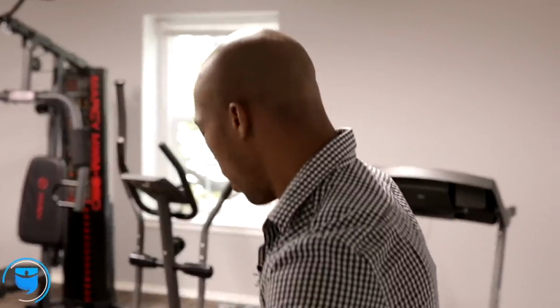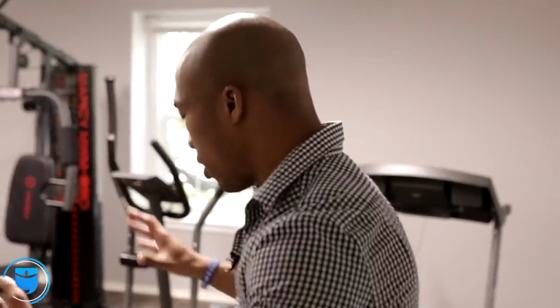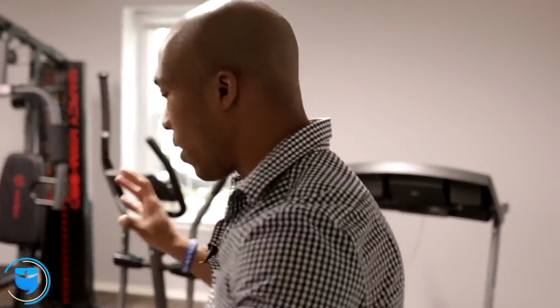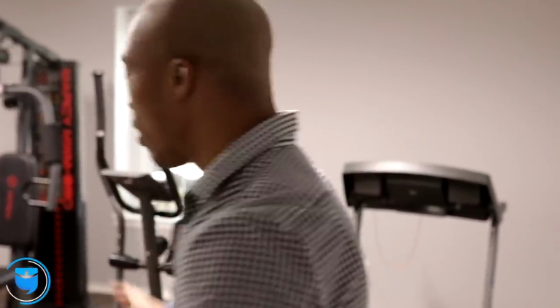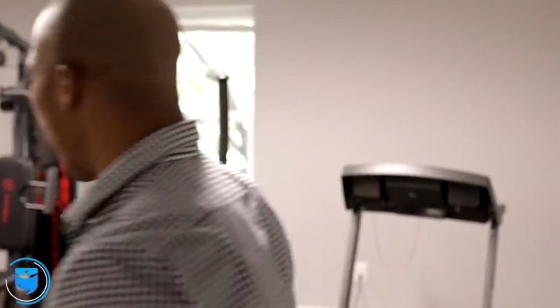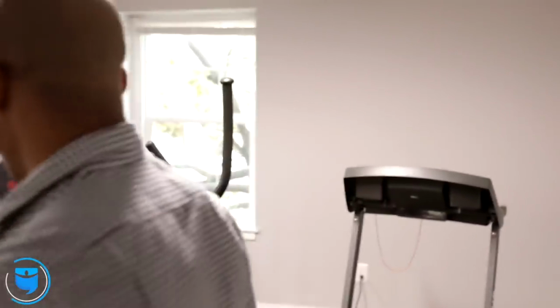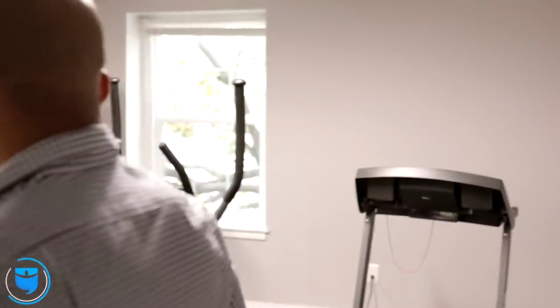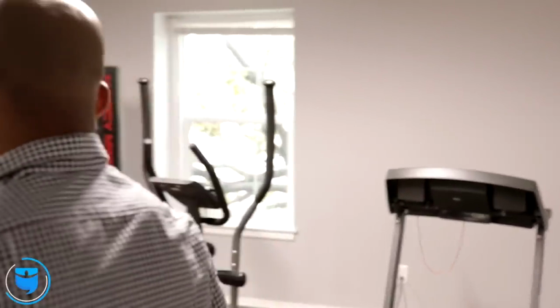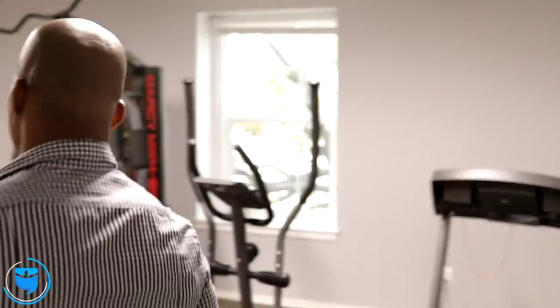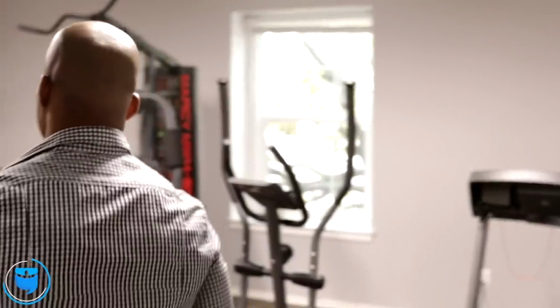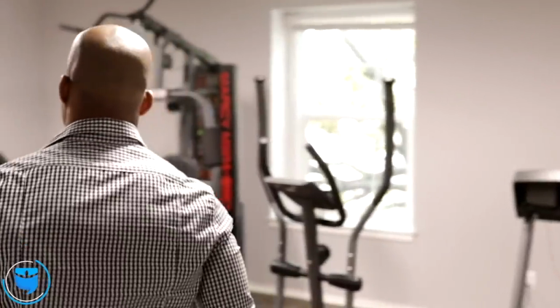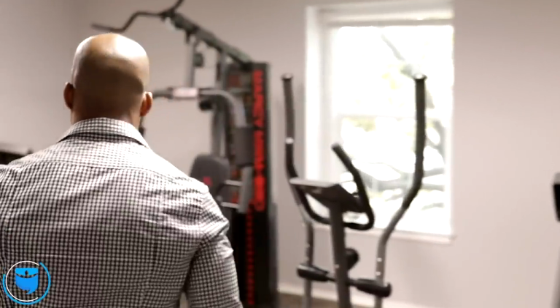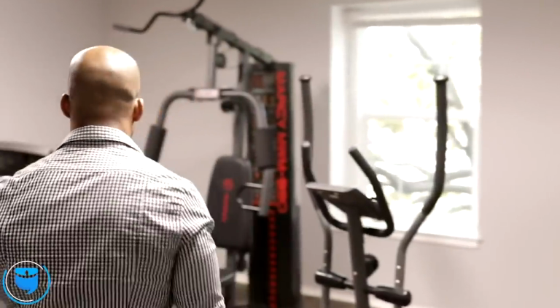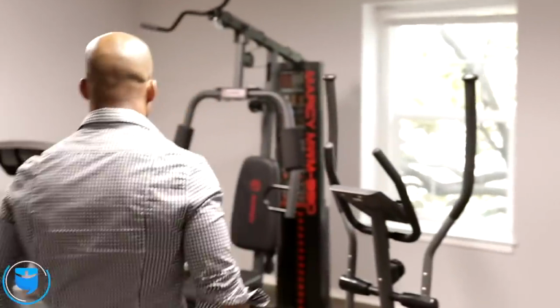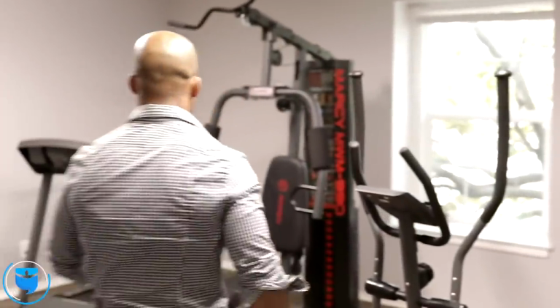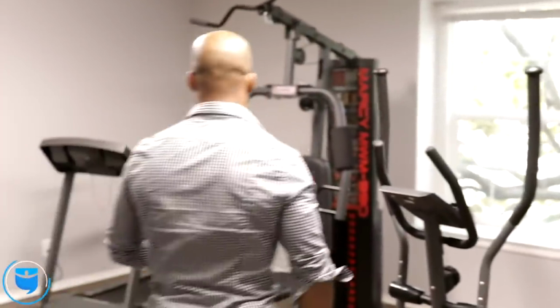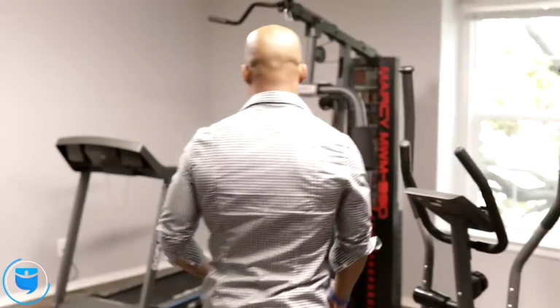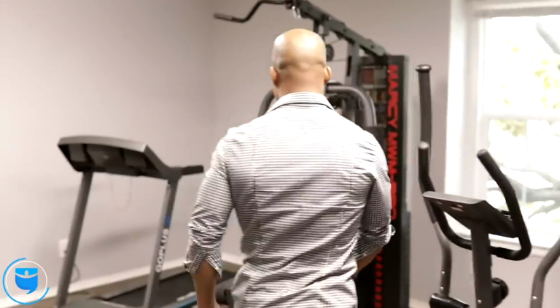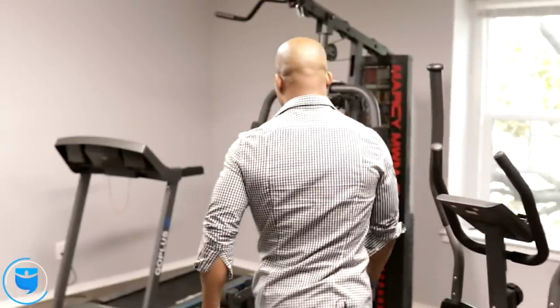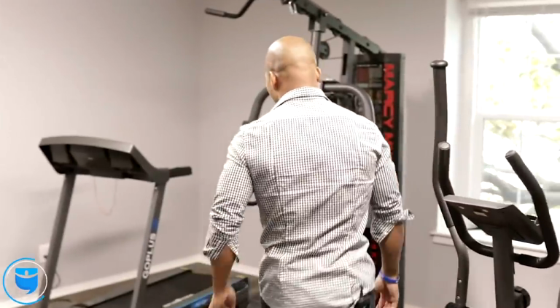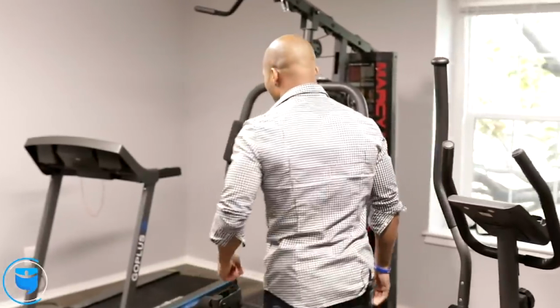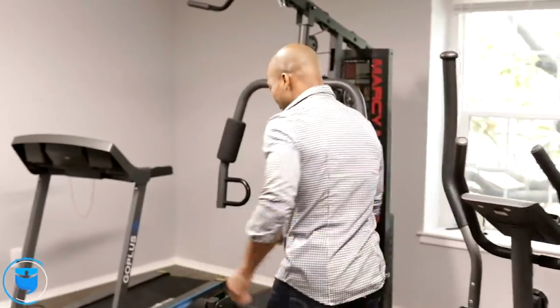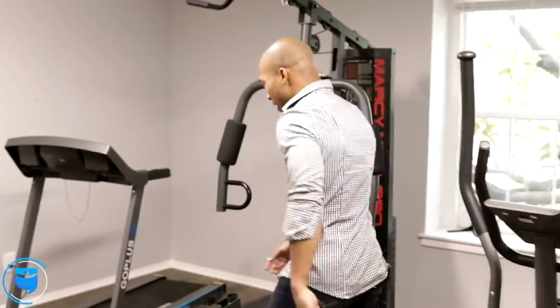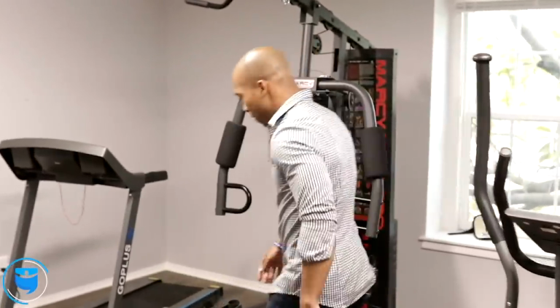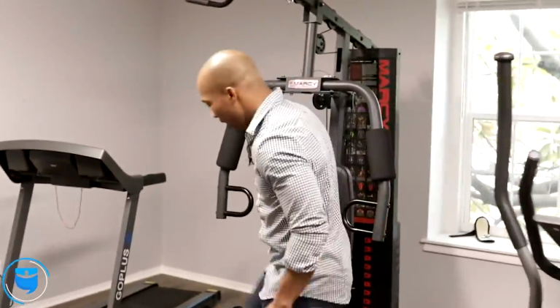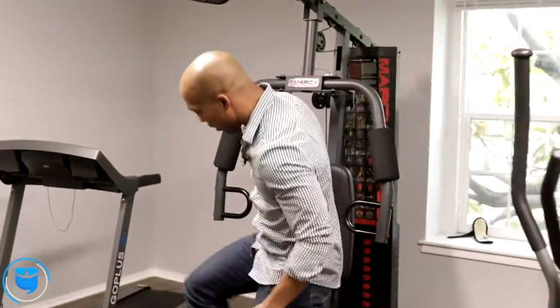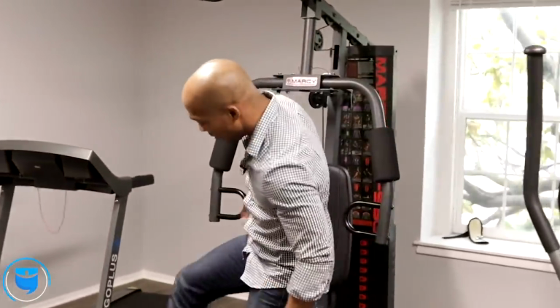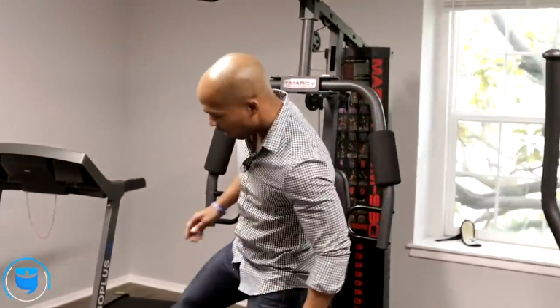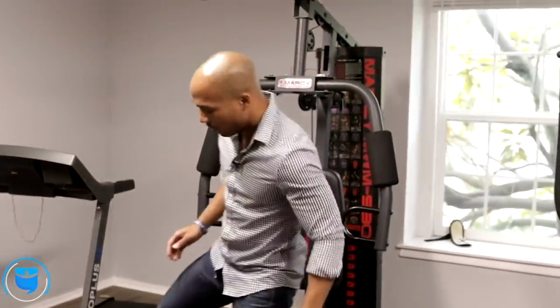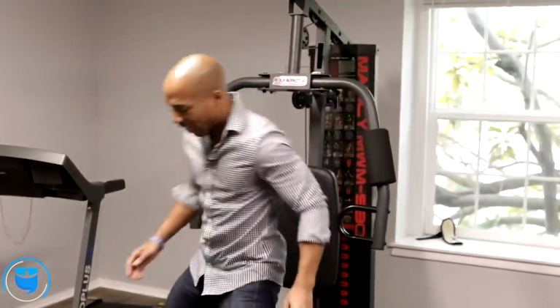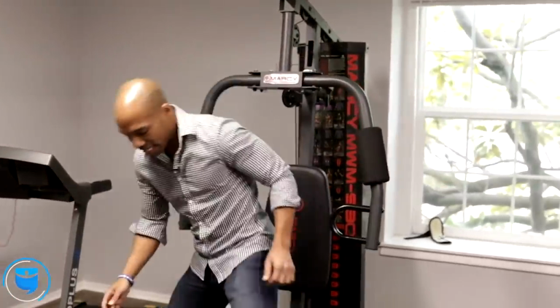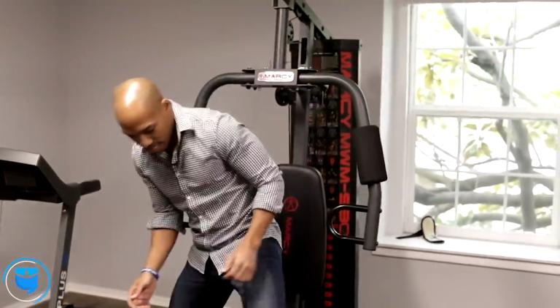This is where the magic happens — this is the on-site fitness center that was added.